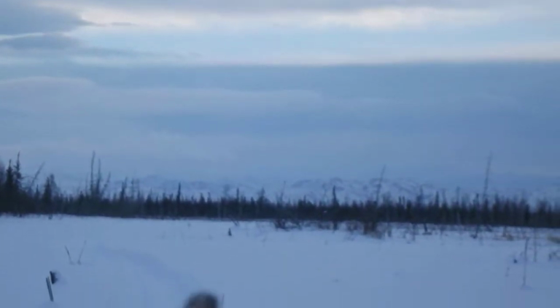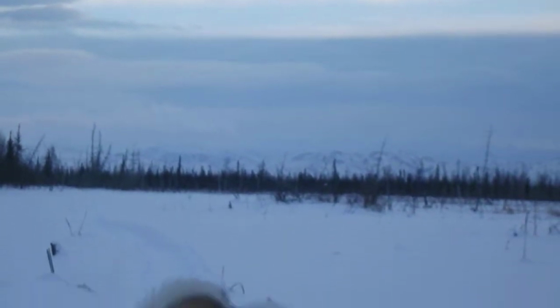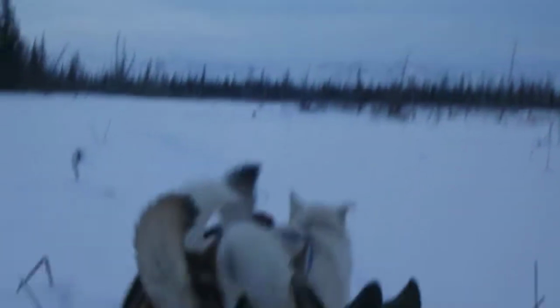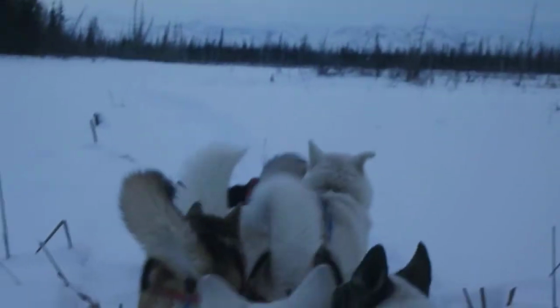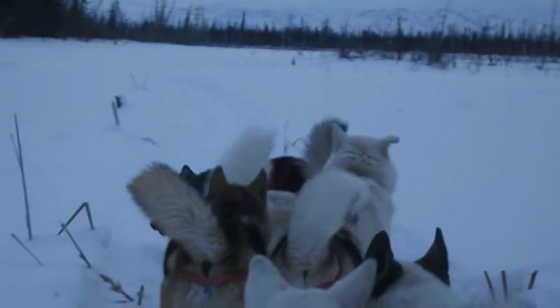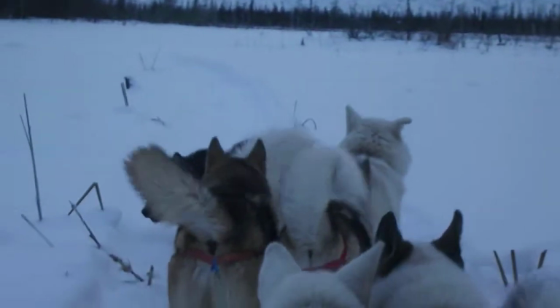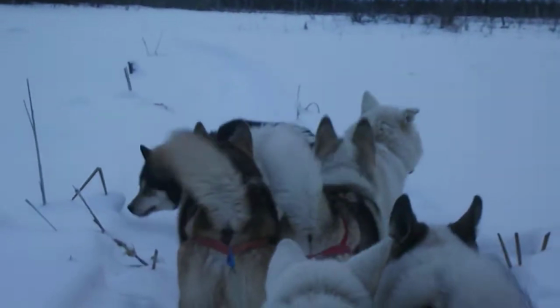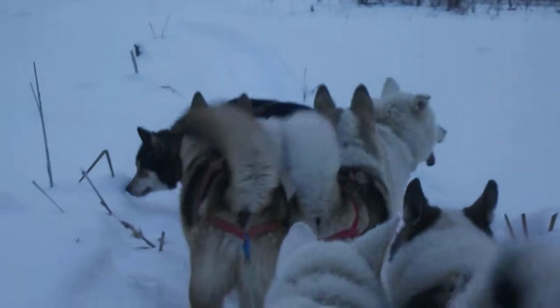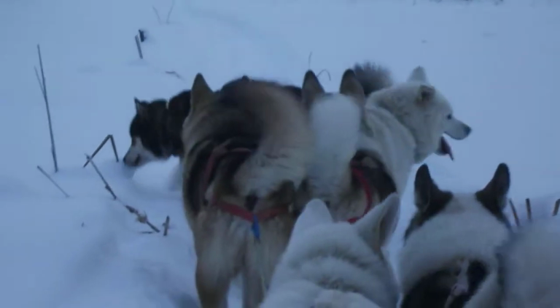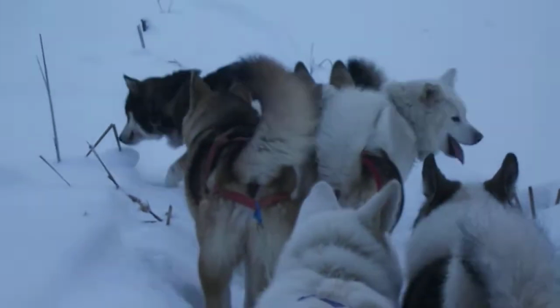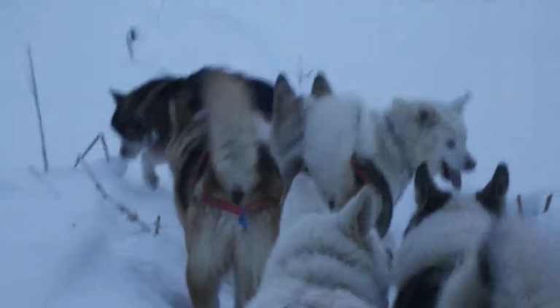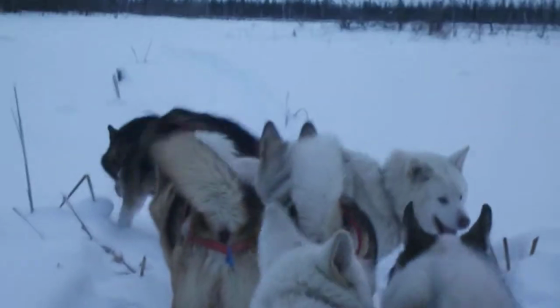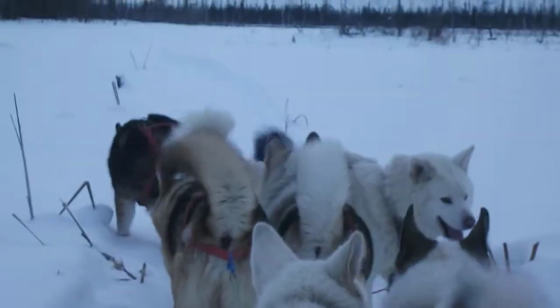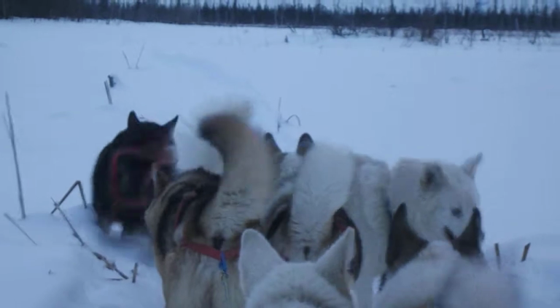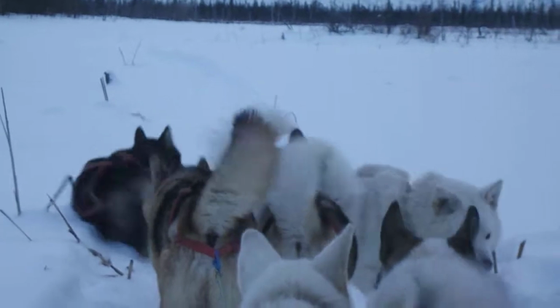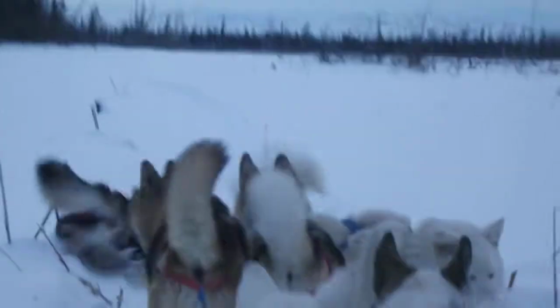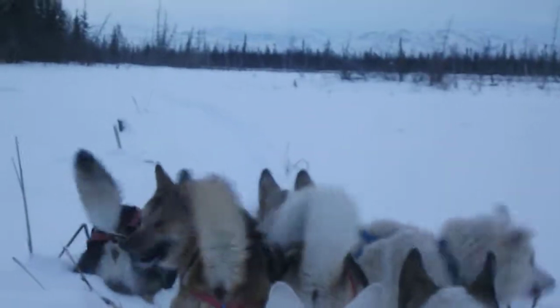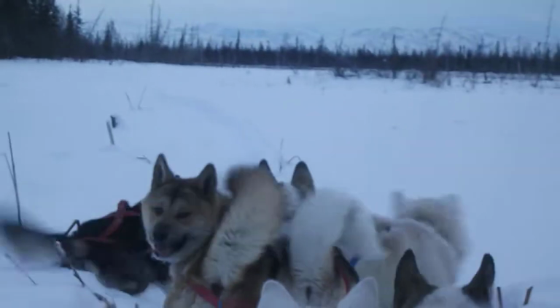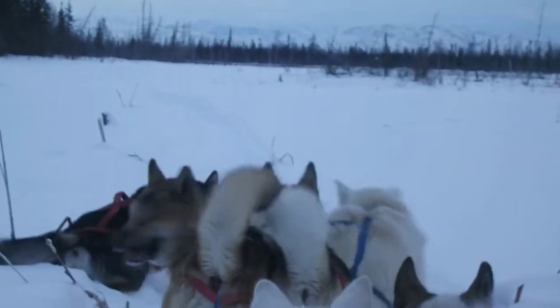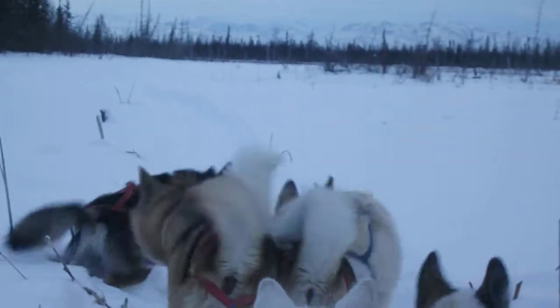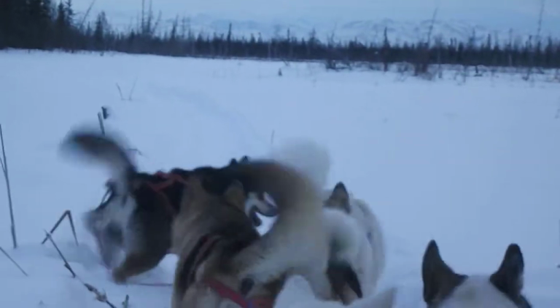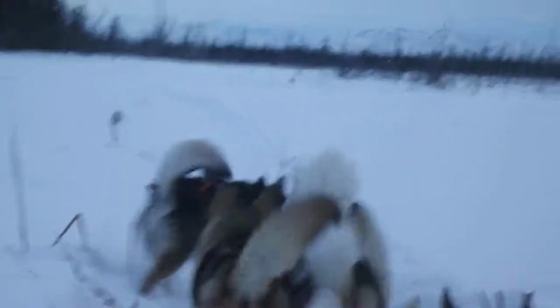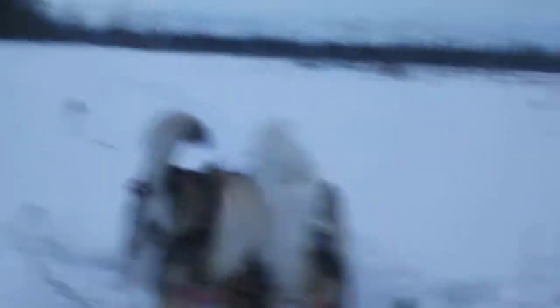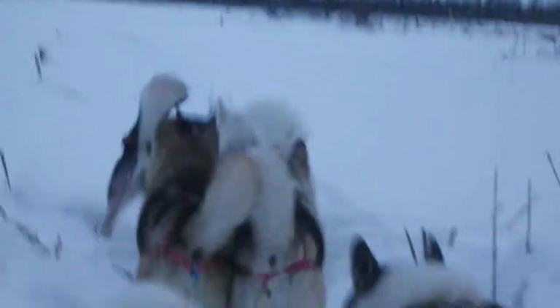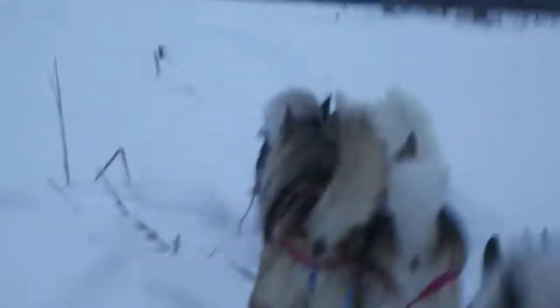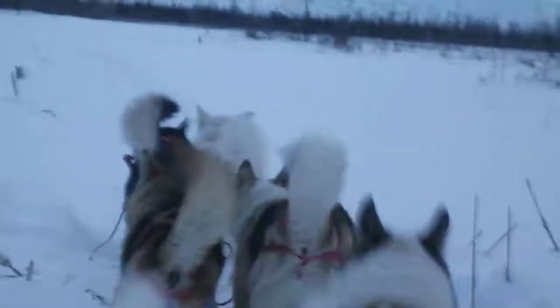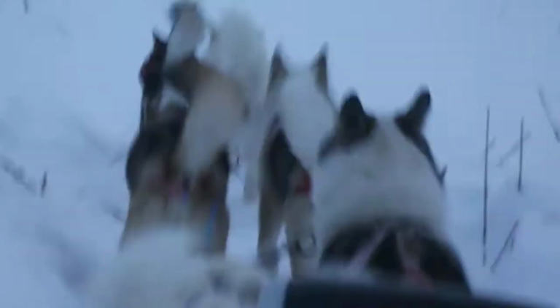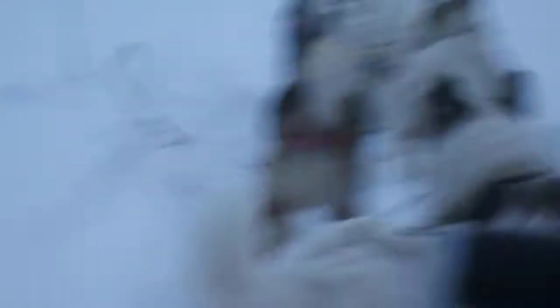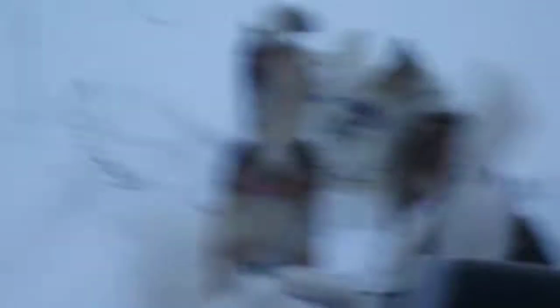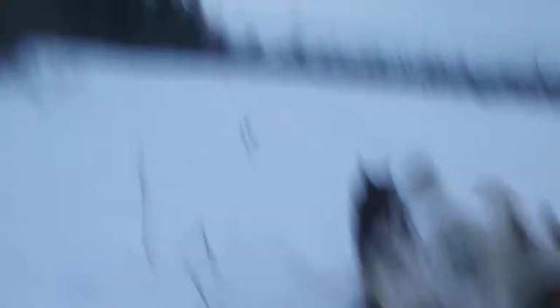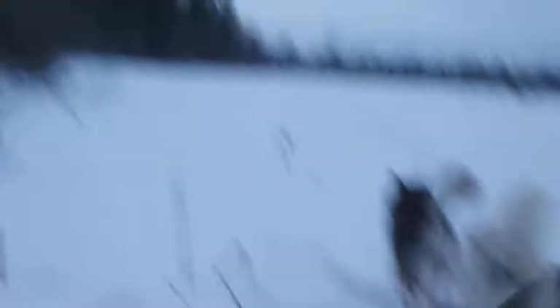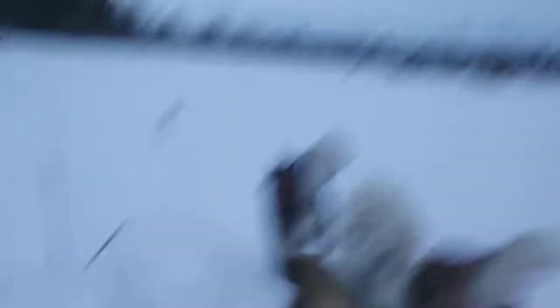Coming back down to the dogs. Huck, huck! Let's go! Huck, huck! Come on, let's go!